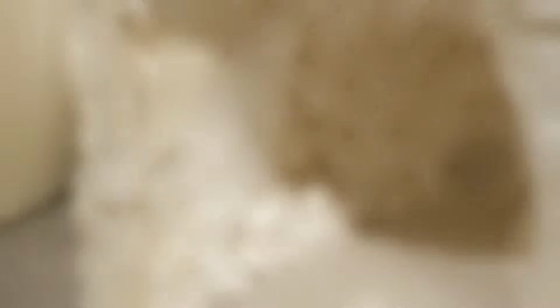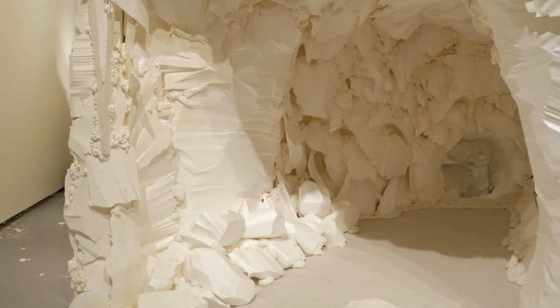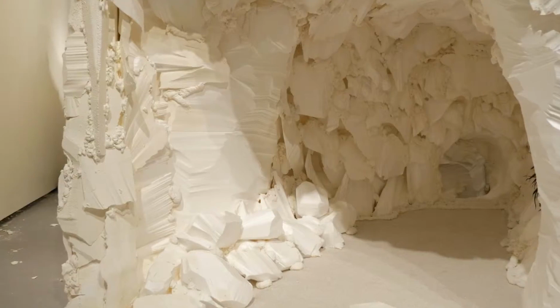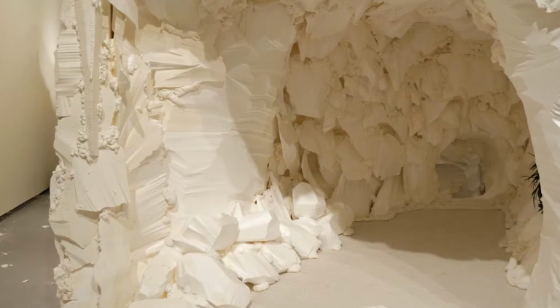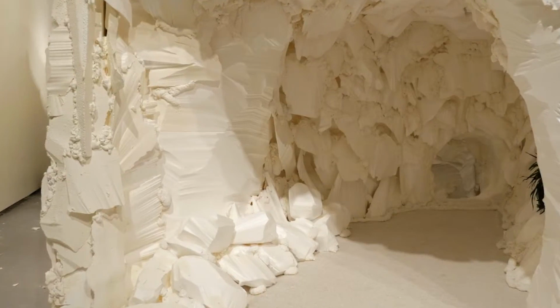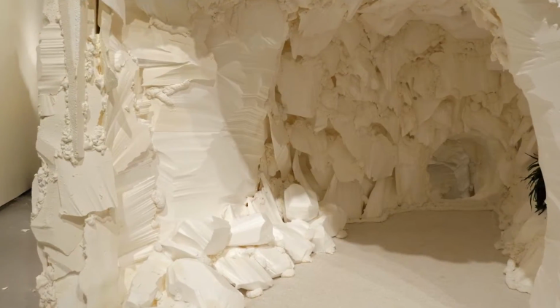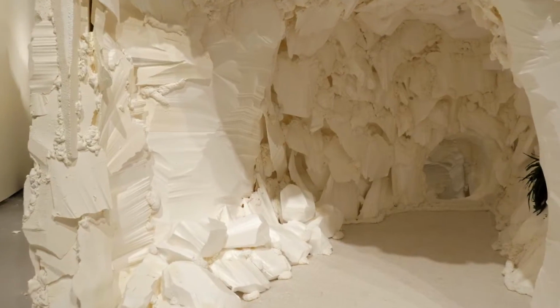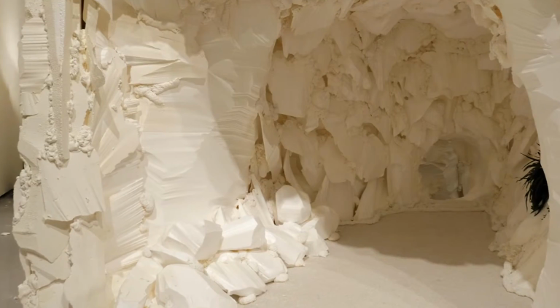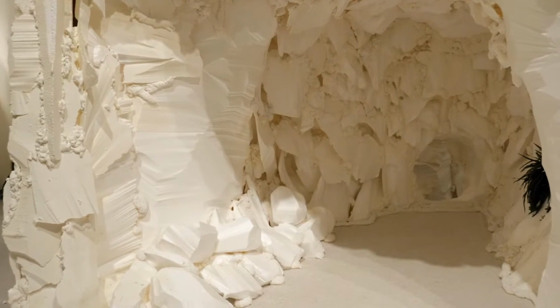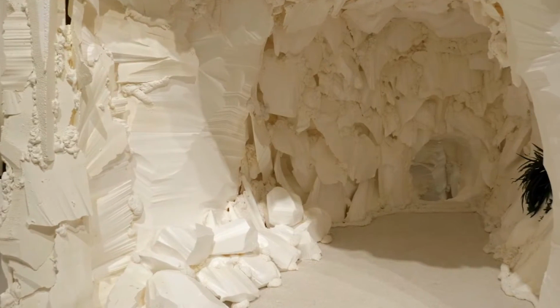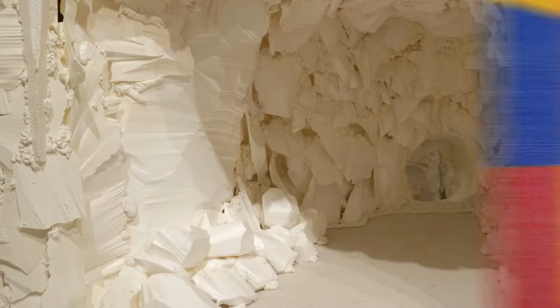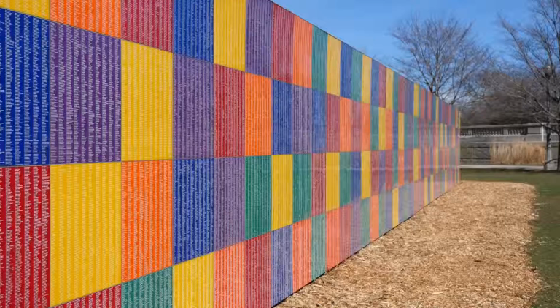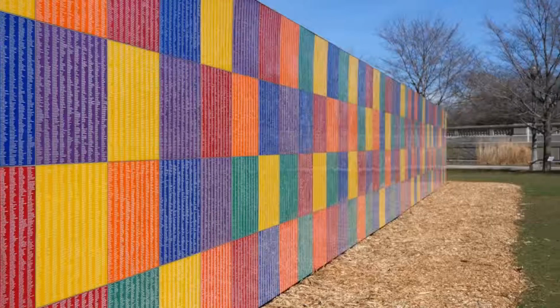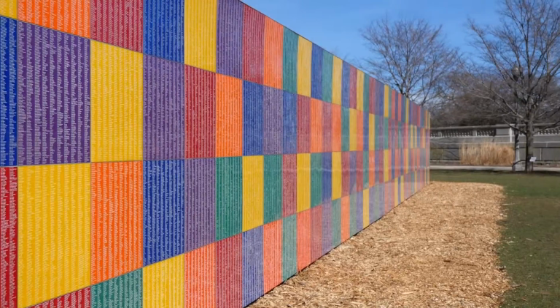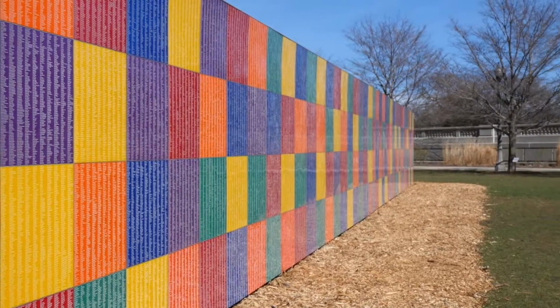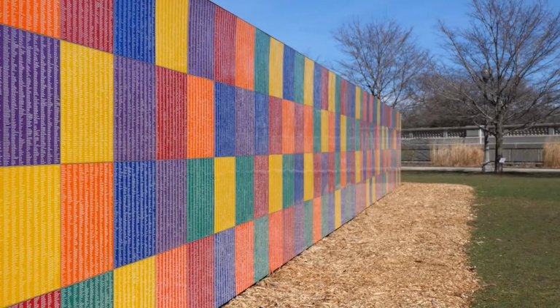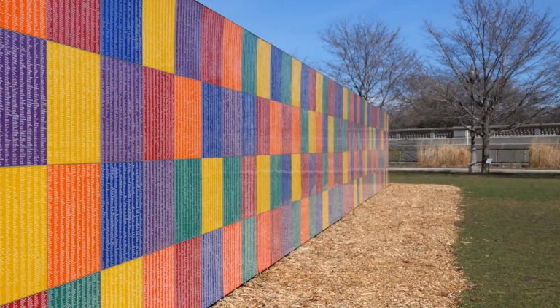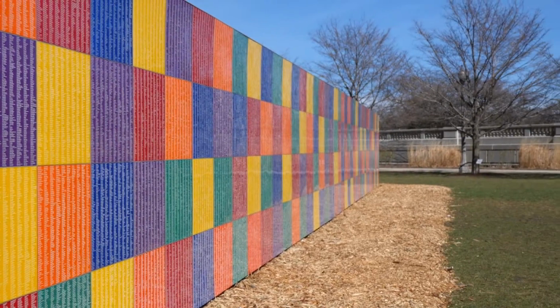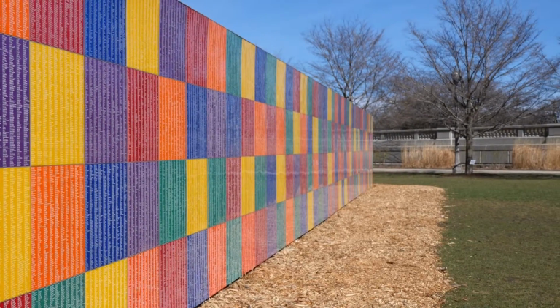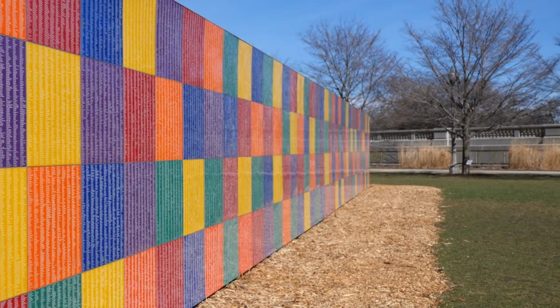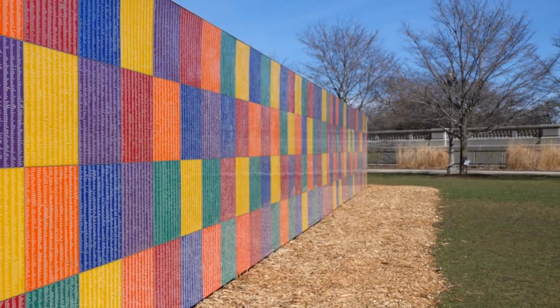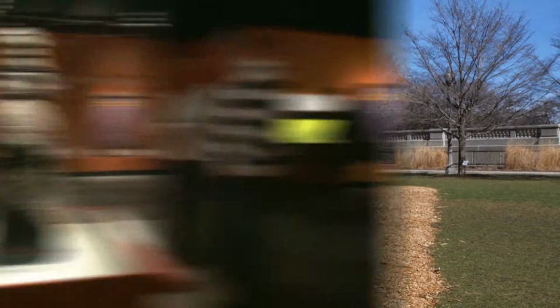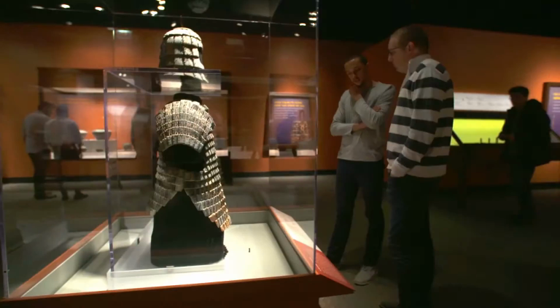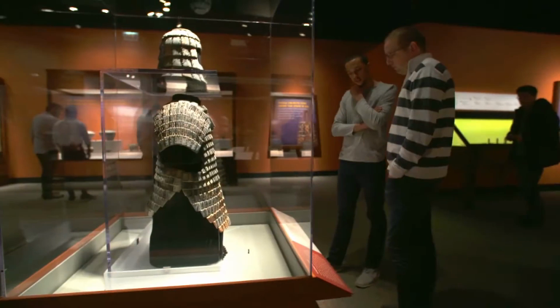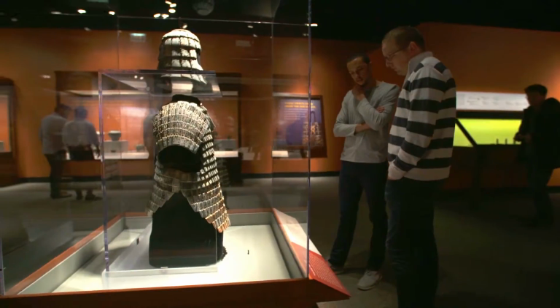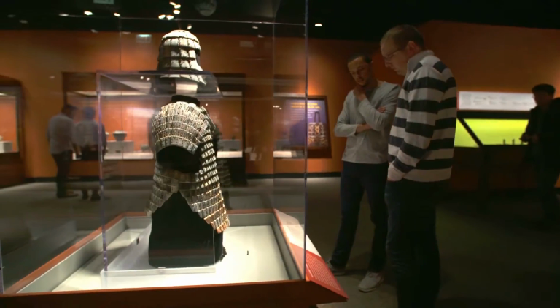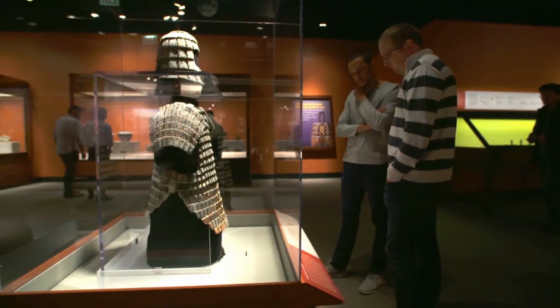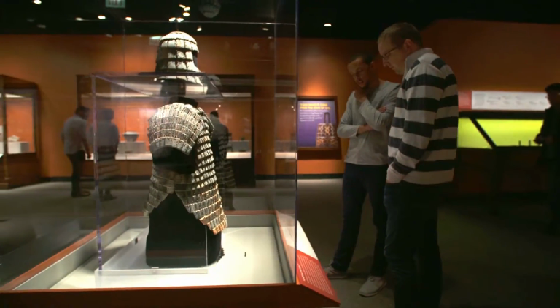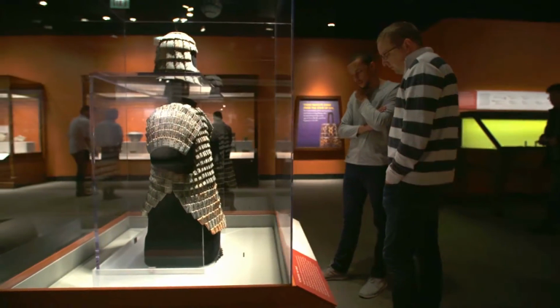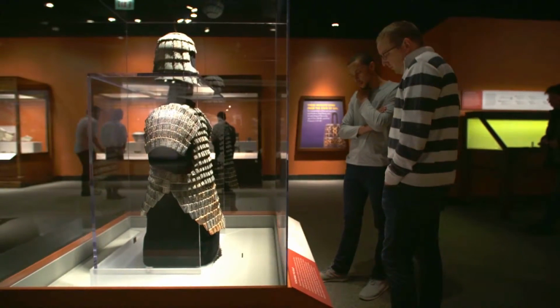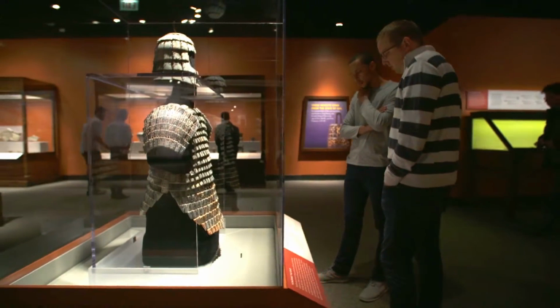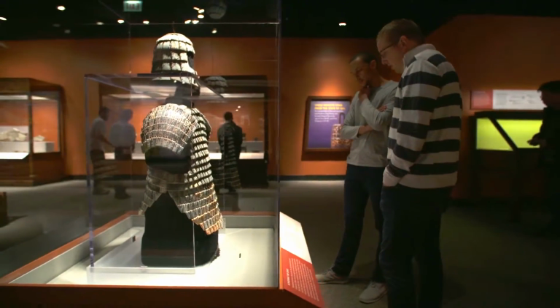Now that the weather is starting to warm up in Chicago, get out and check out these new cultural exhibits. They won't be around for long.